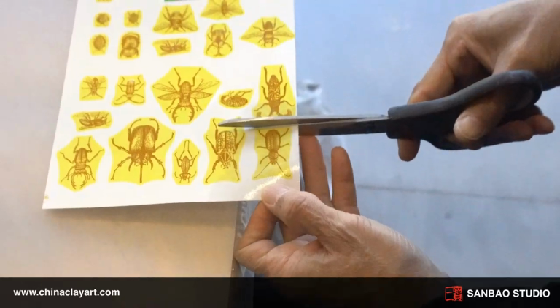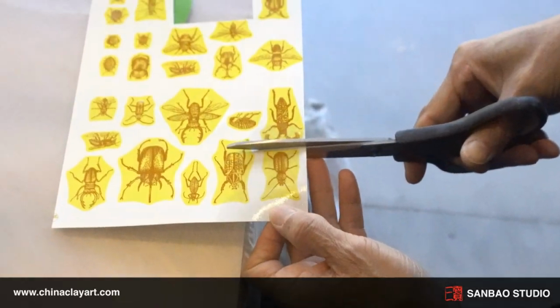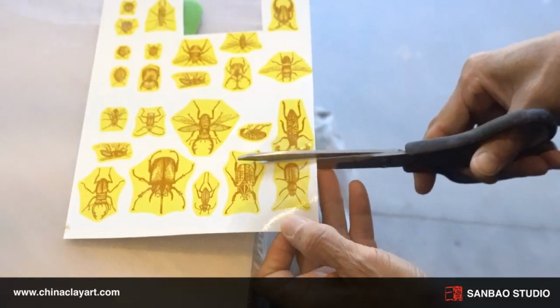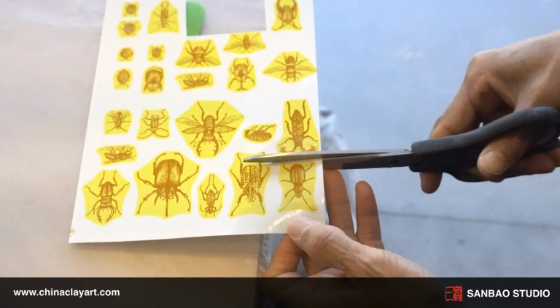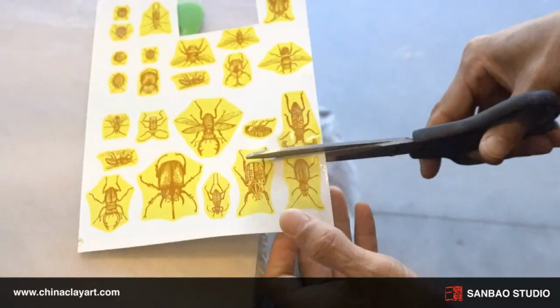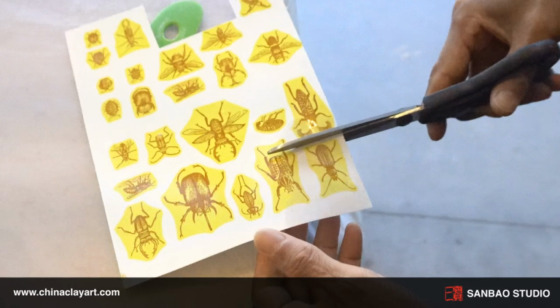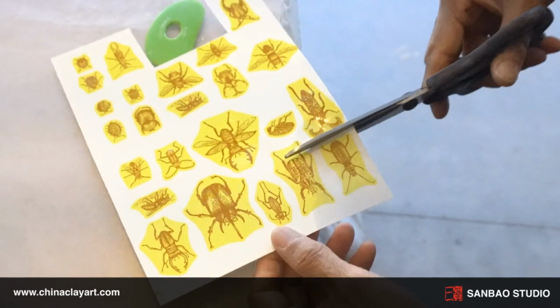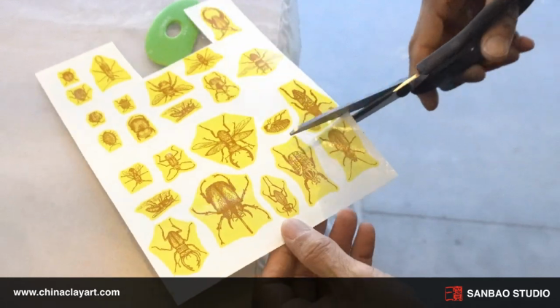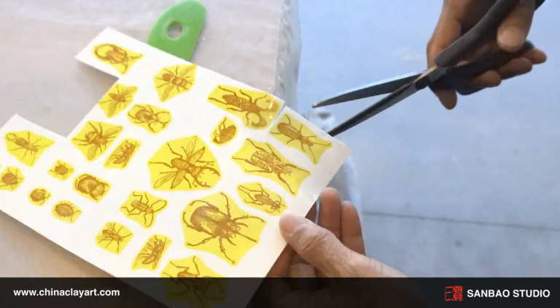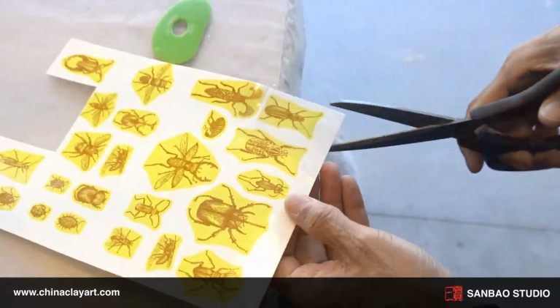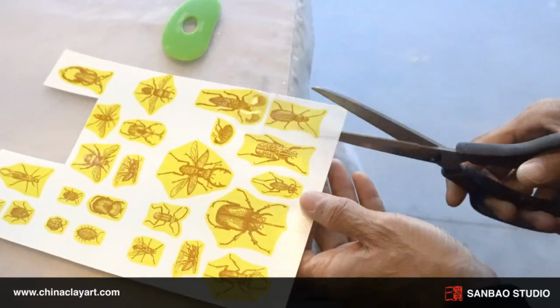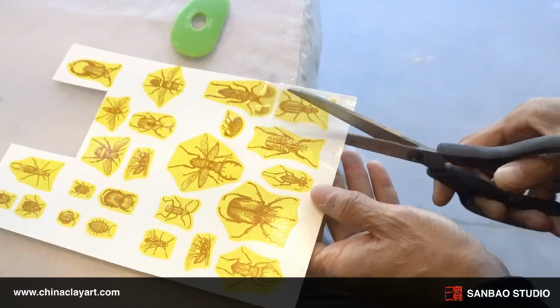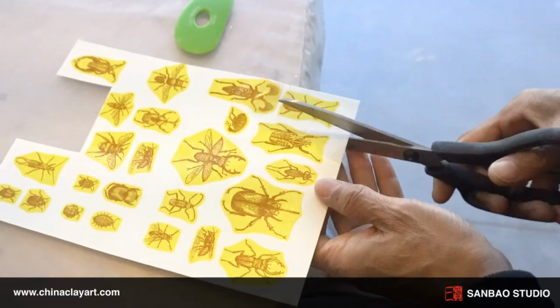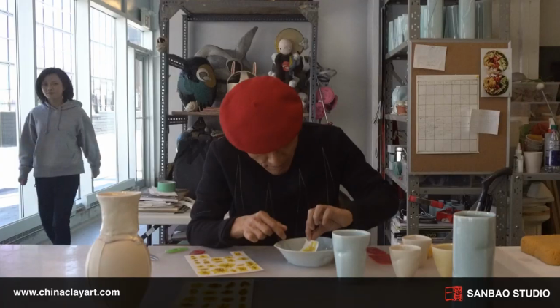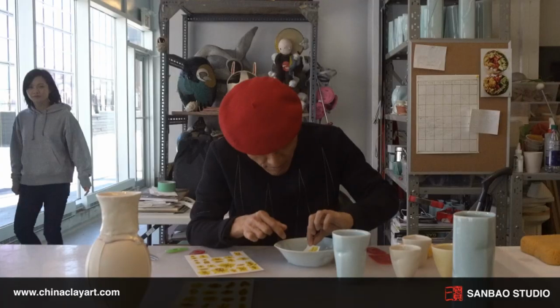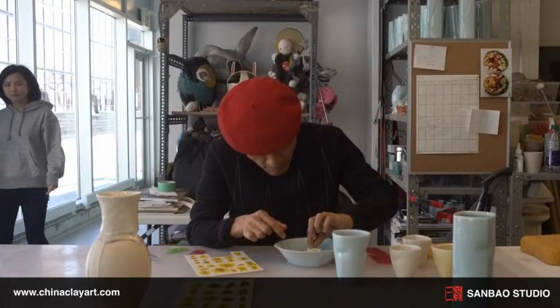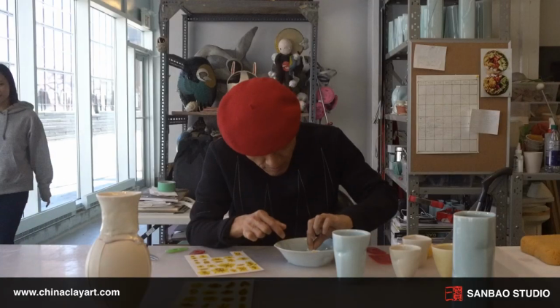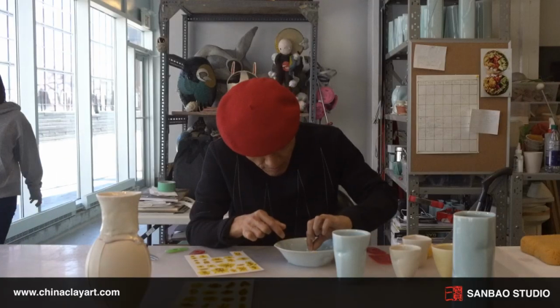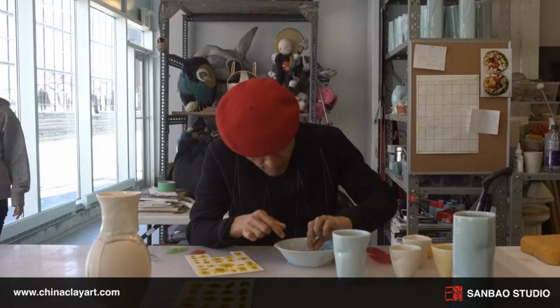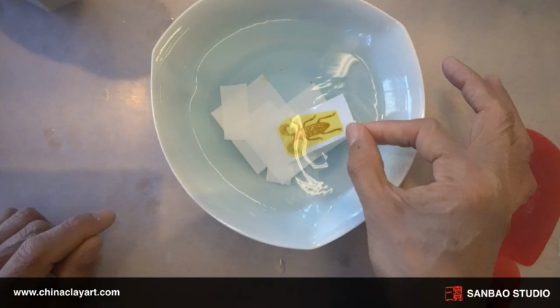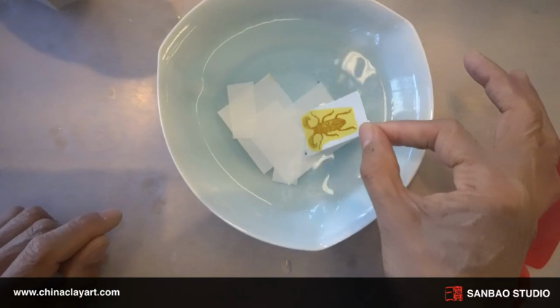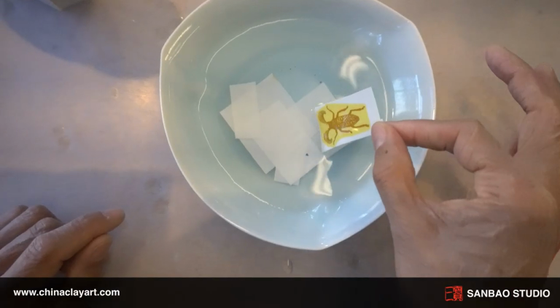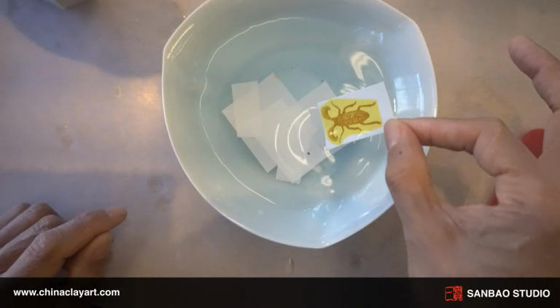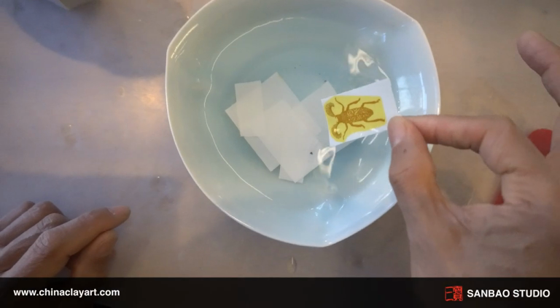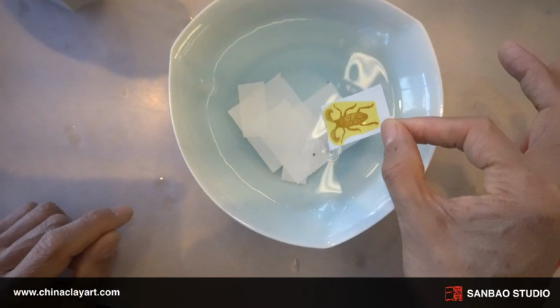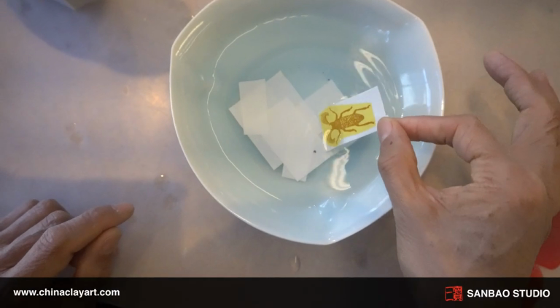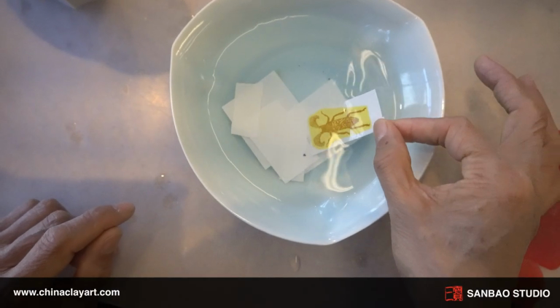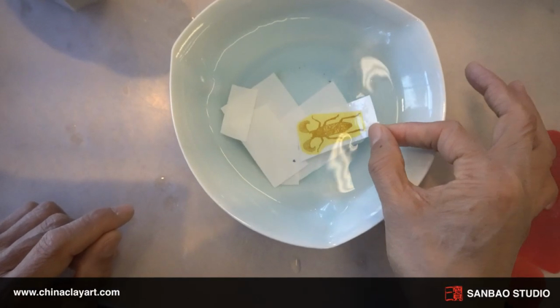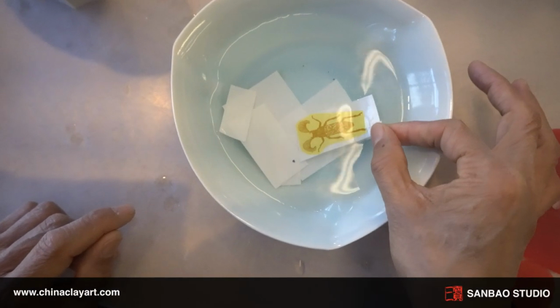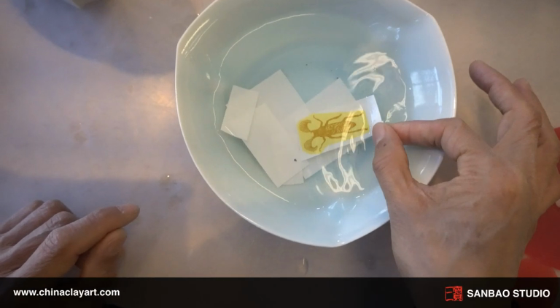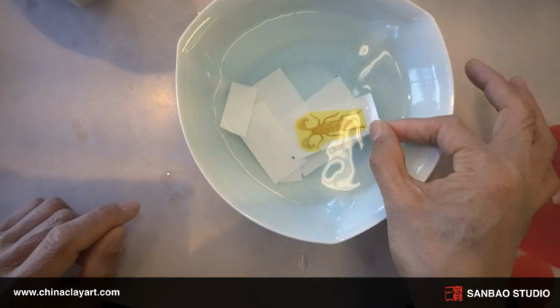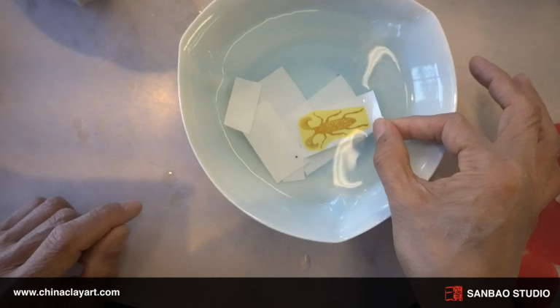Begin by cutting out the design you wish to use. Next, fully immerse your decal into room temperature water.